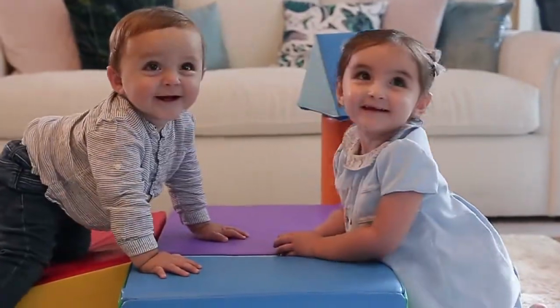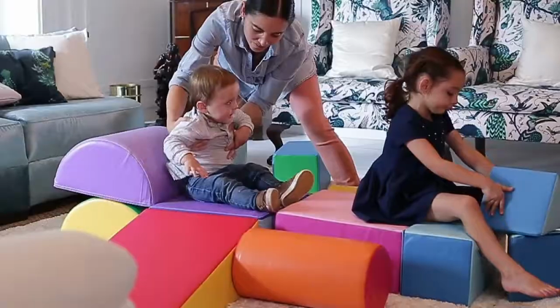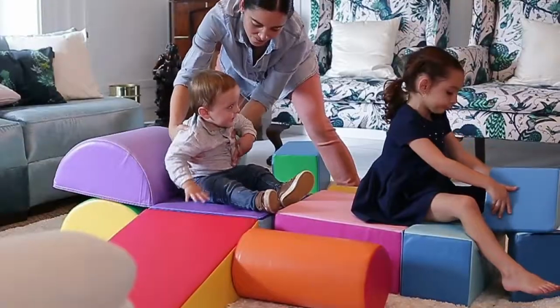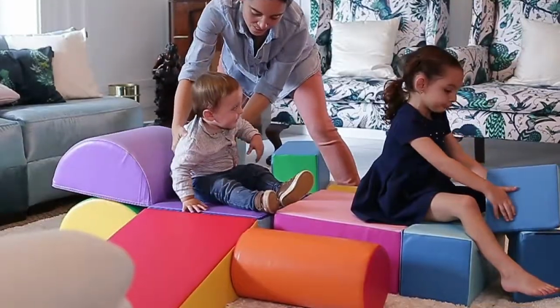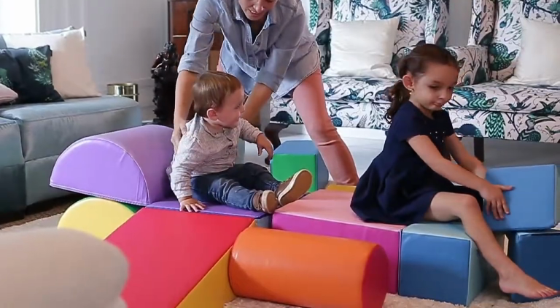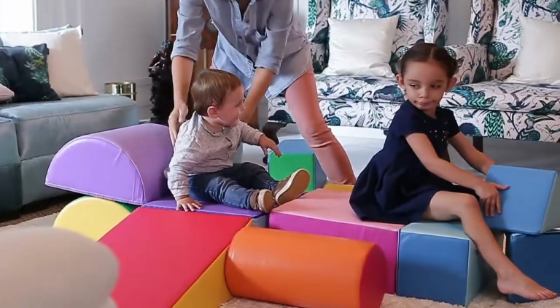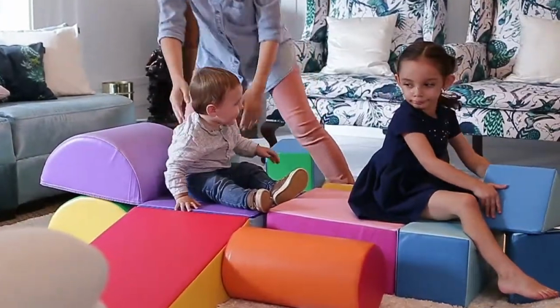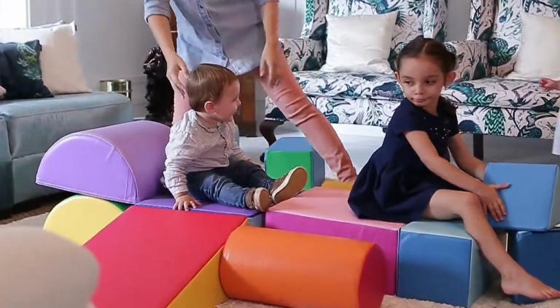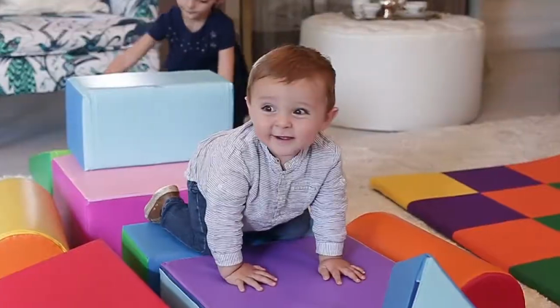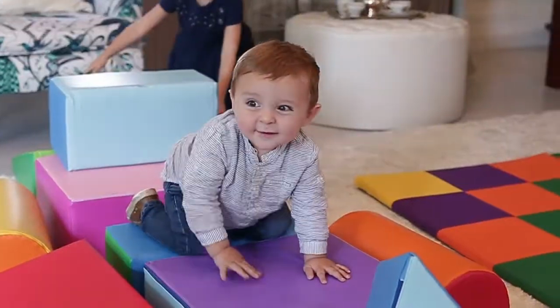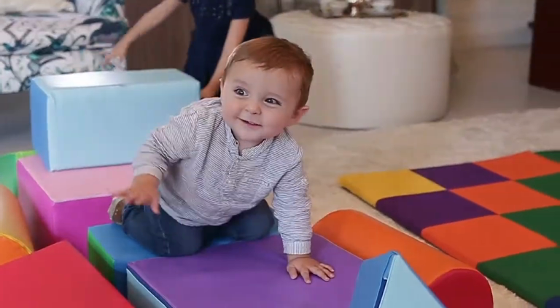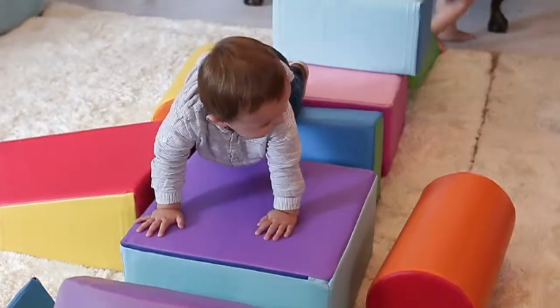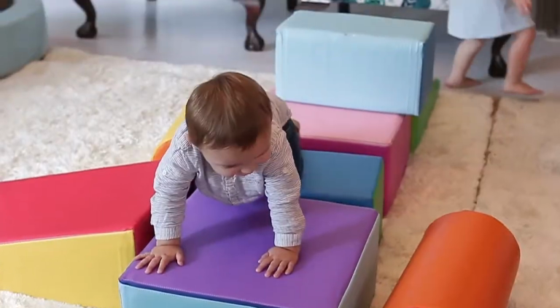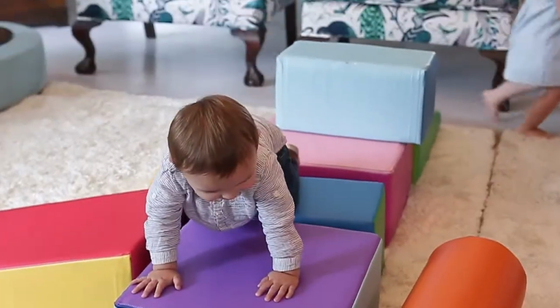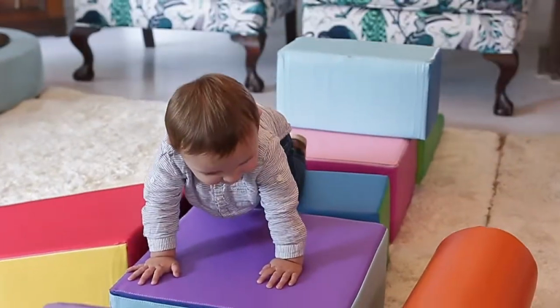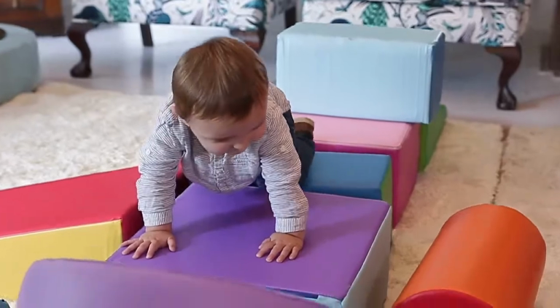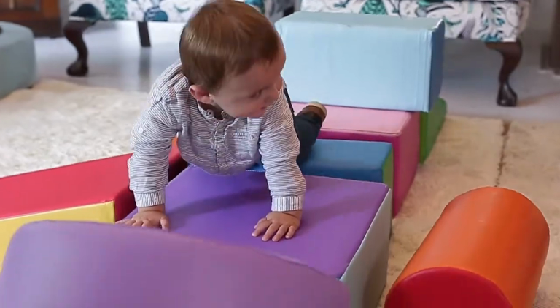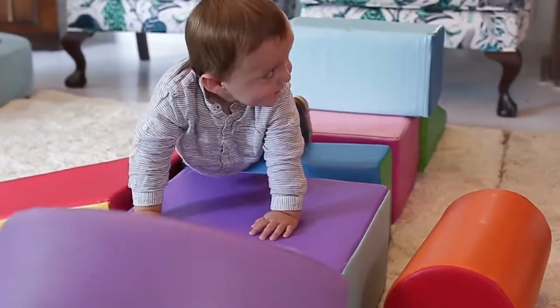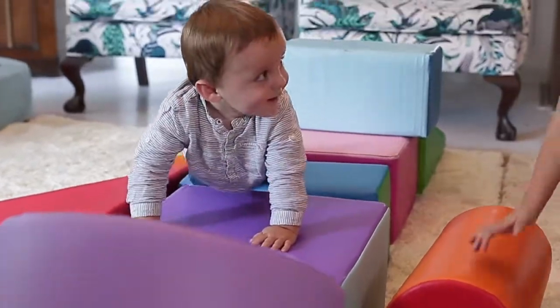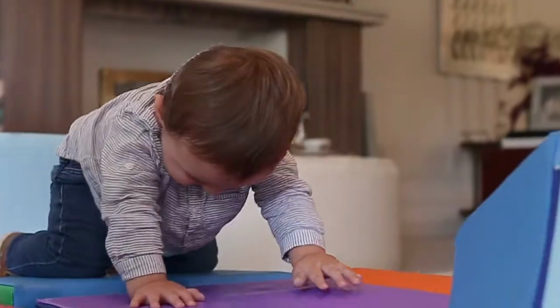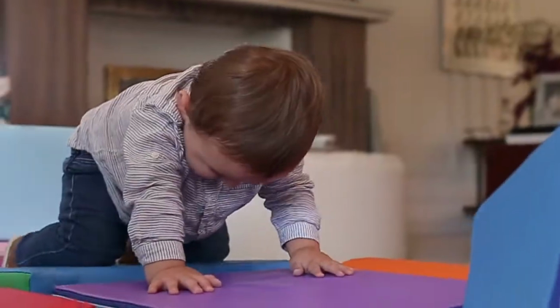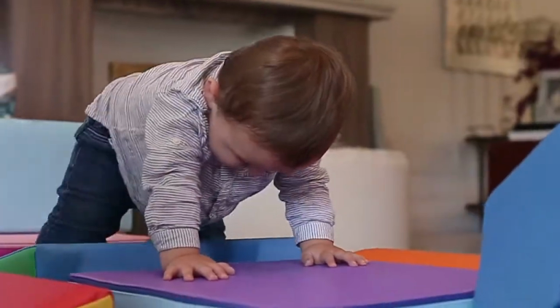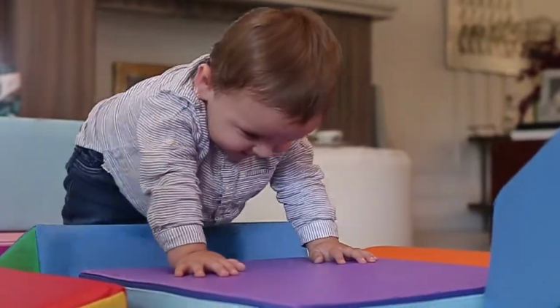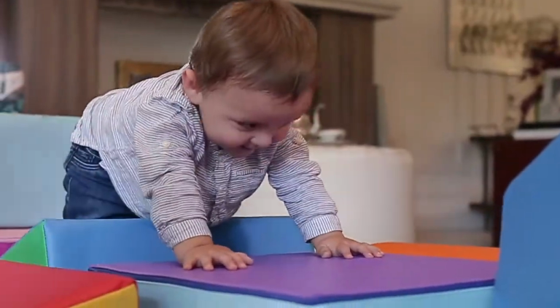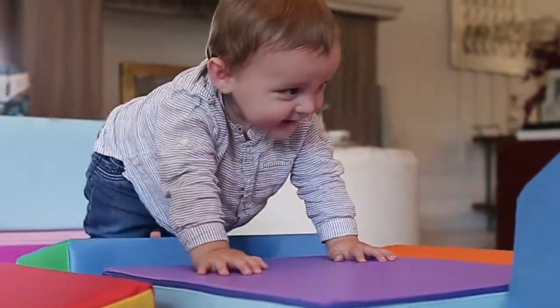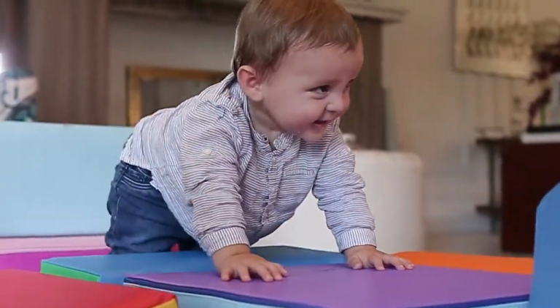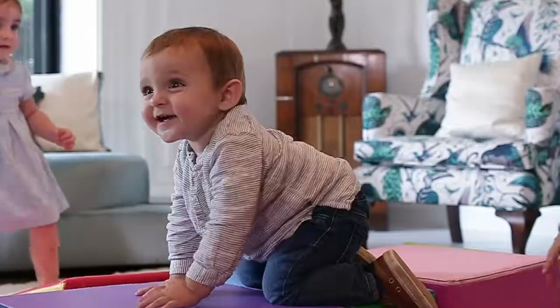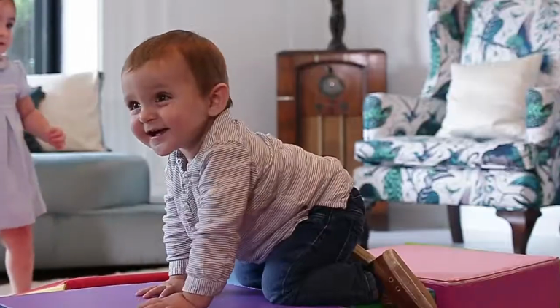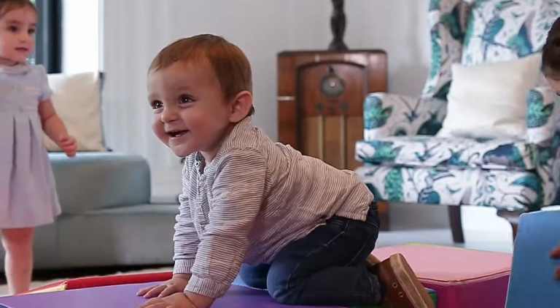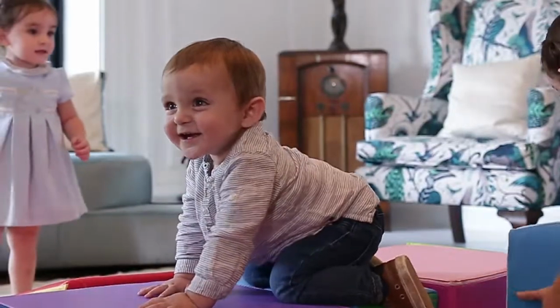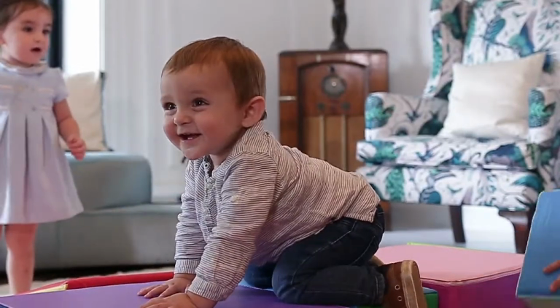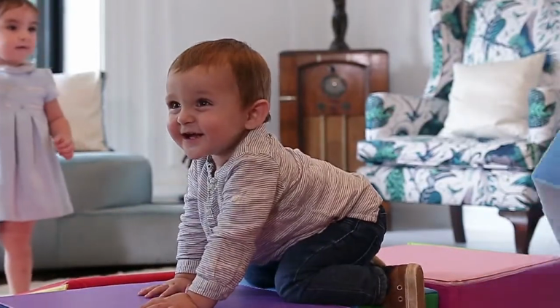The set is perfect for using at home, at daycare, or in the classroom. This is the kind of toy that will grow up with your little one throughout the years.